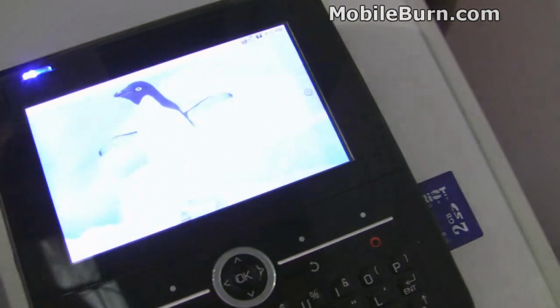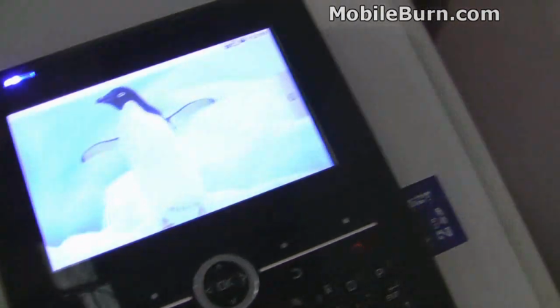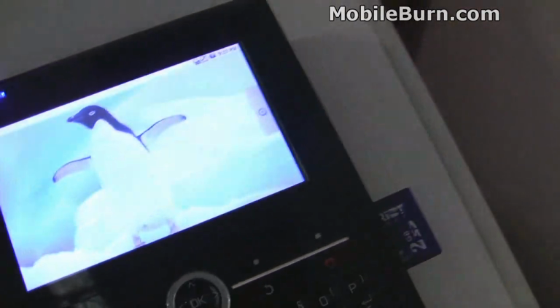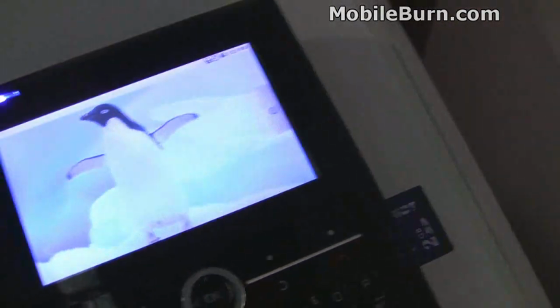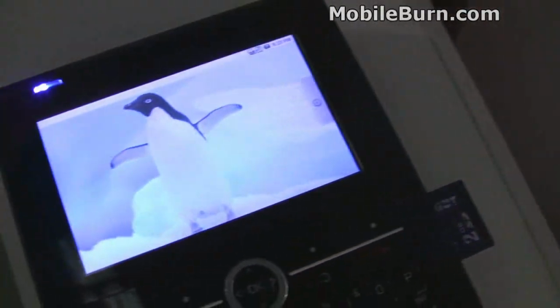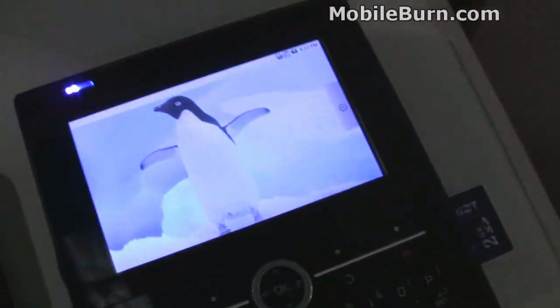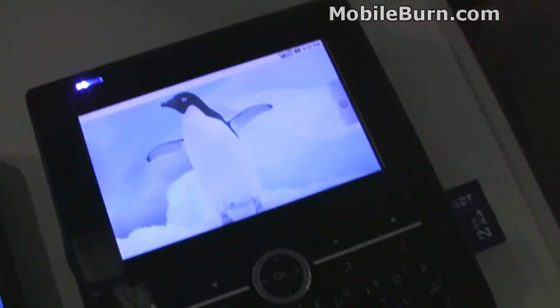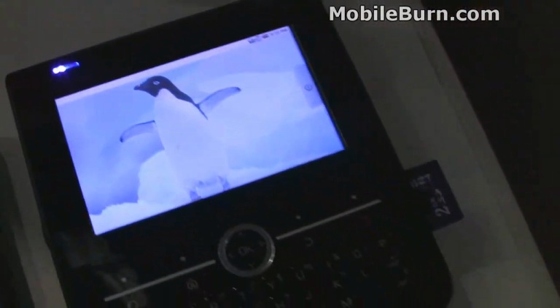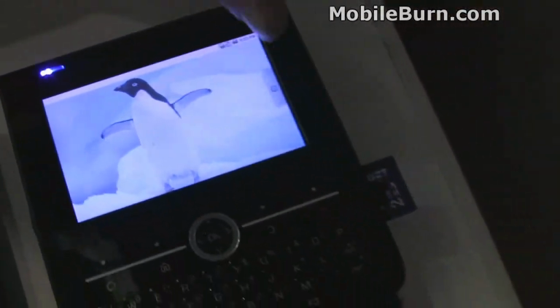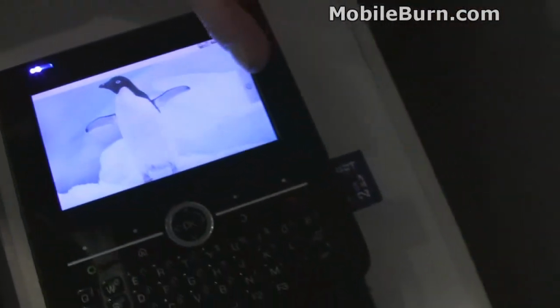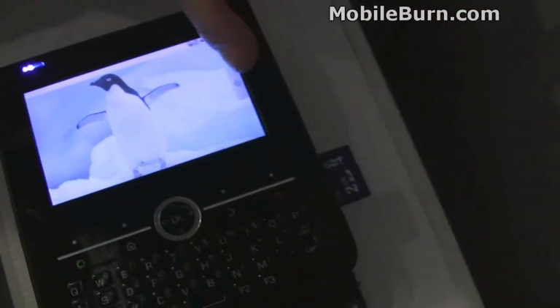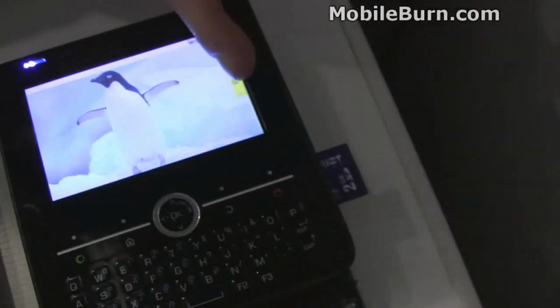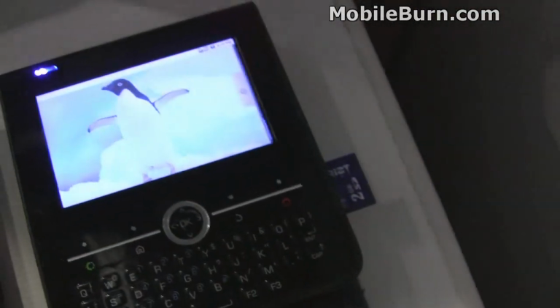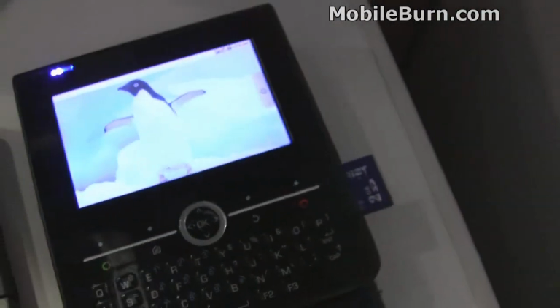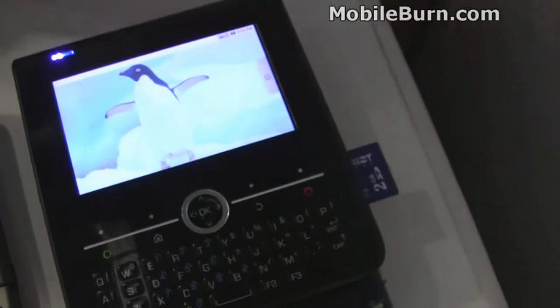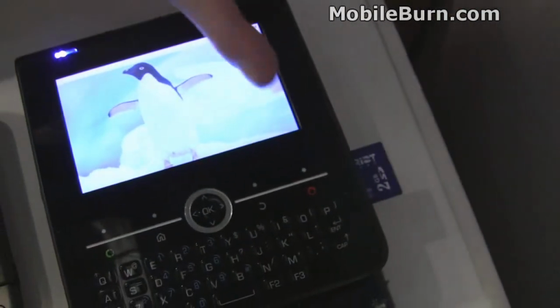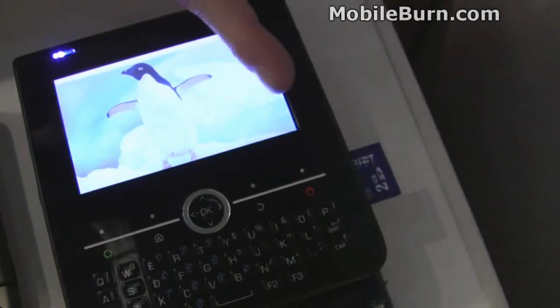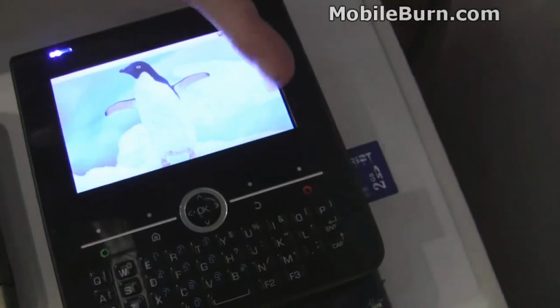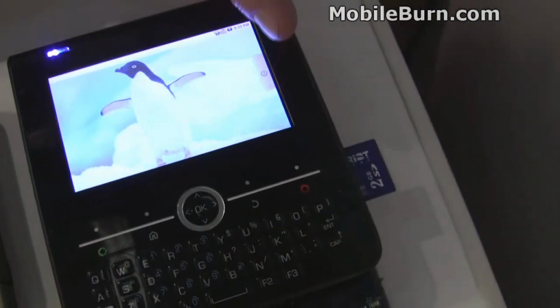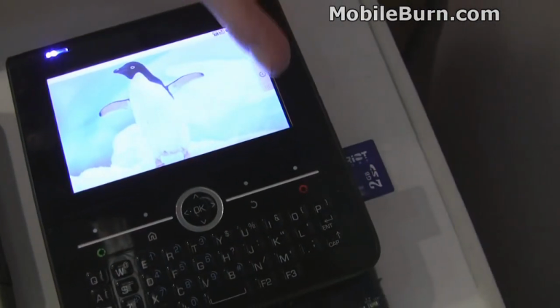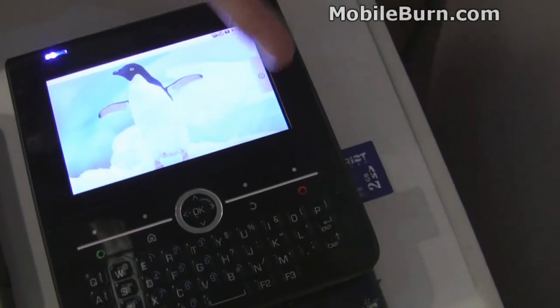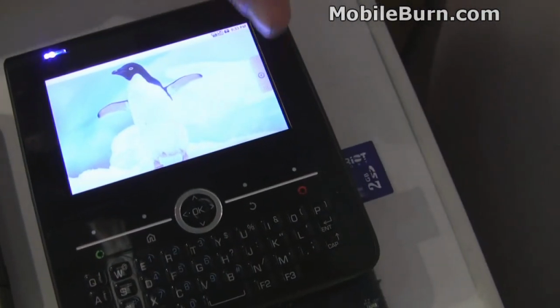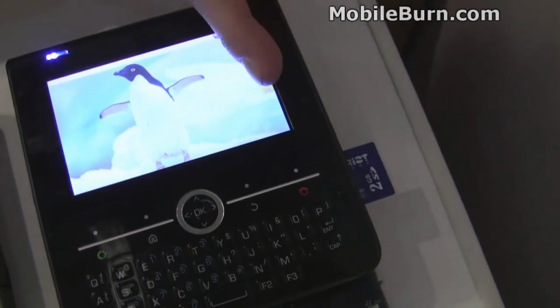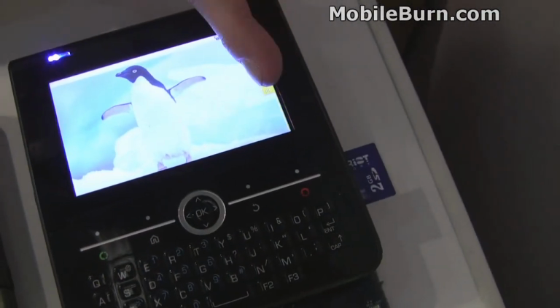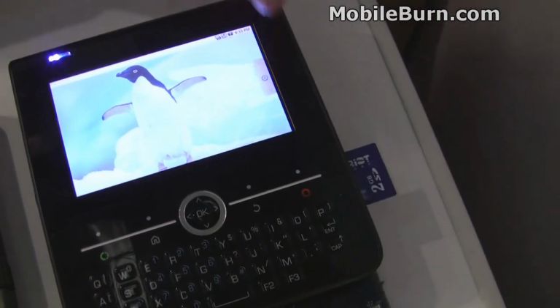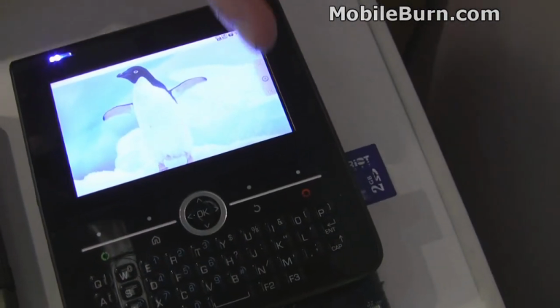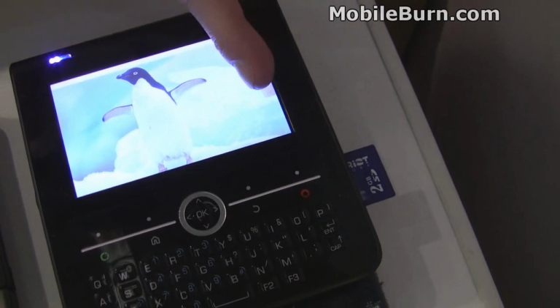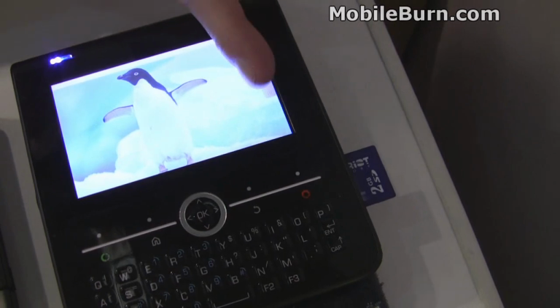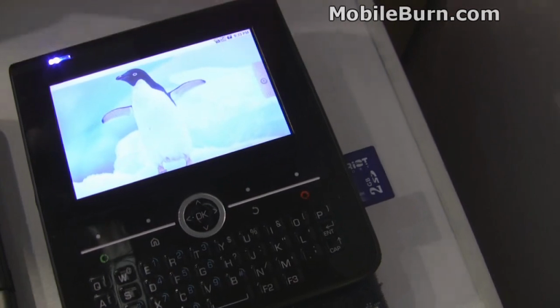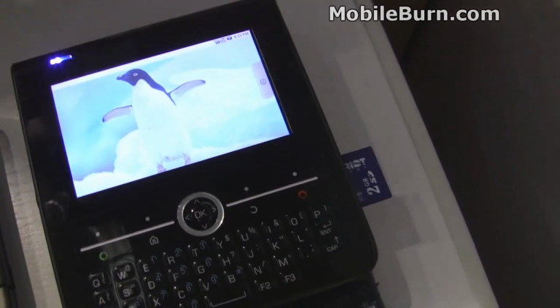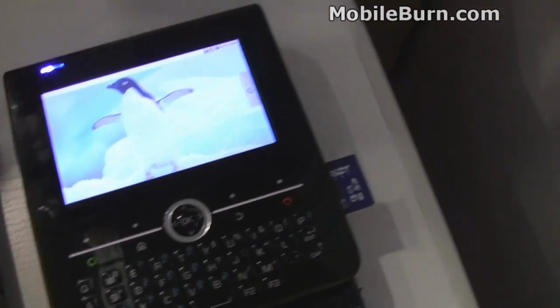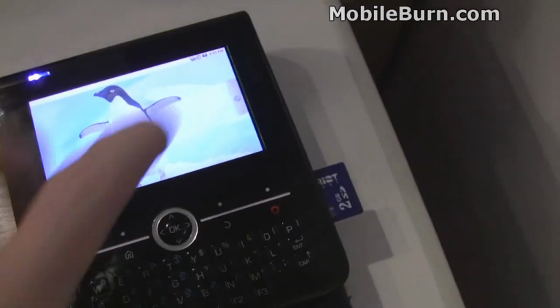Definitely a high-res display — you can see the icons are small. What we also have is video capture on this, so you have video output as well.